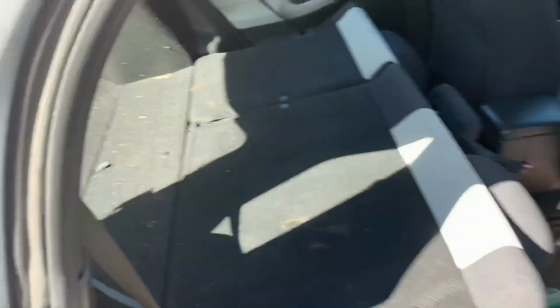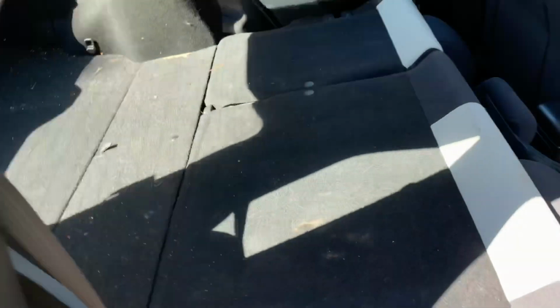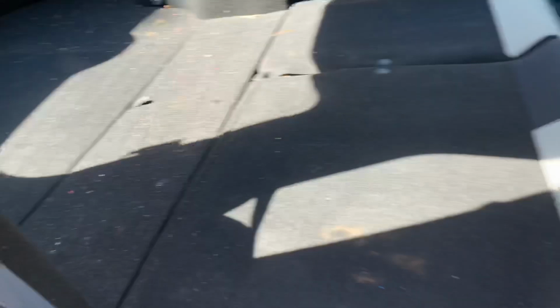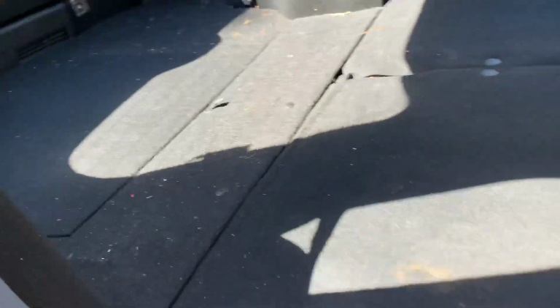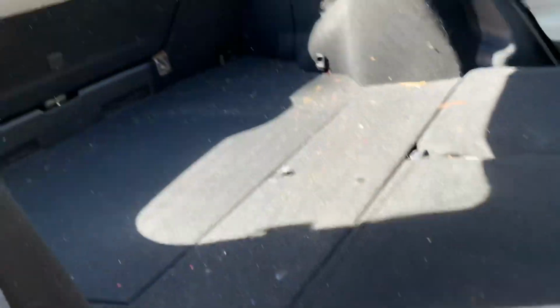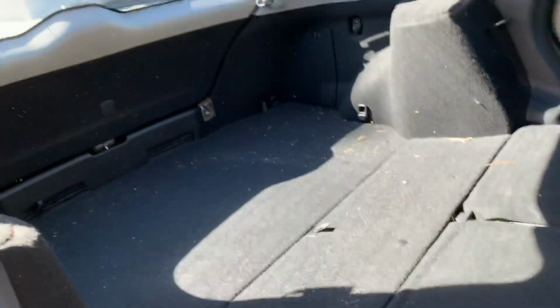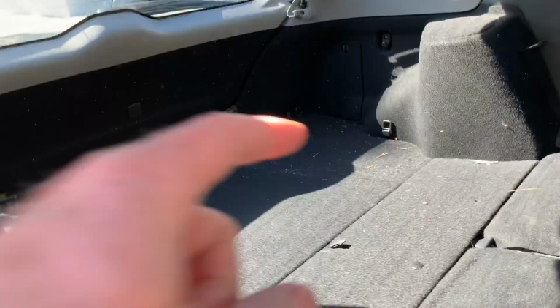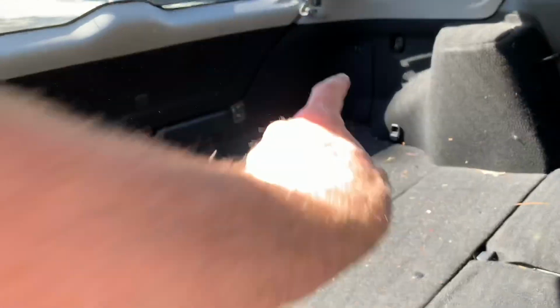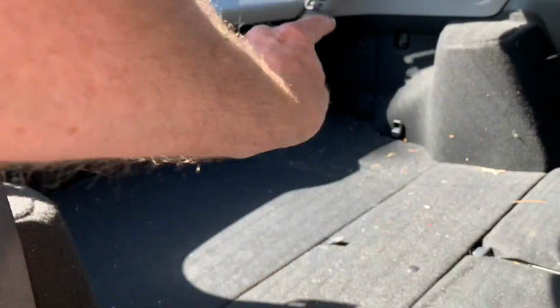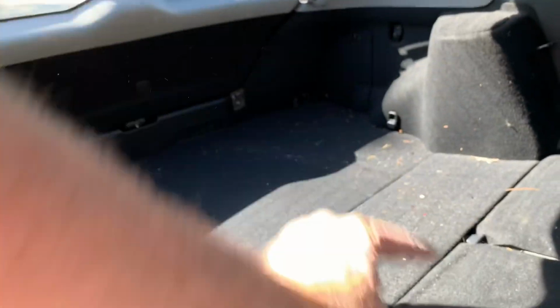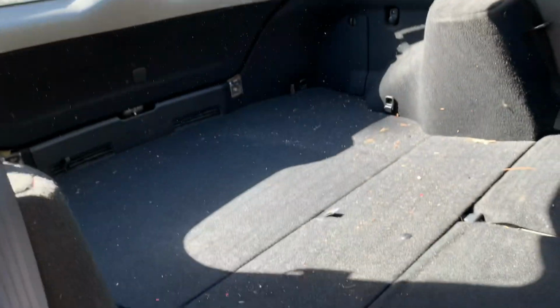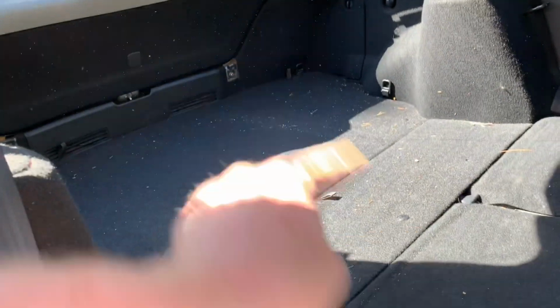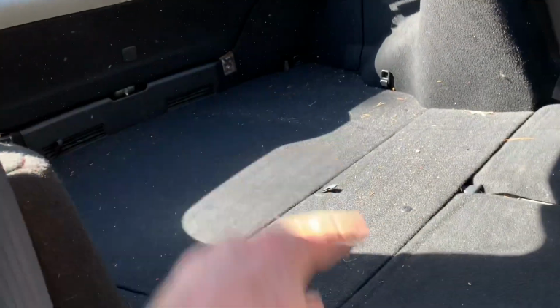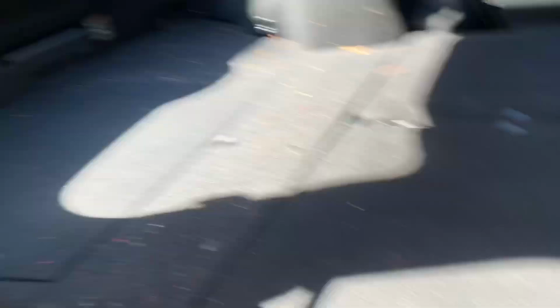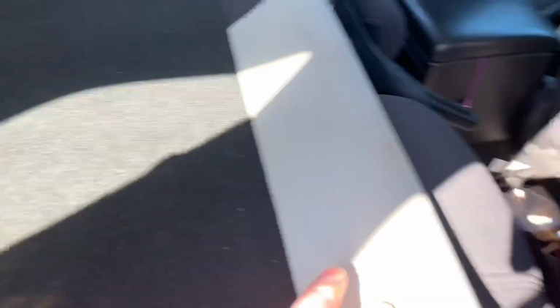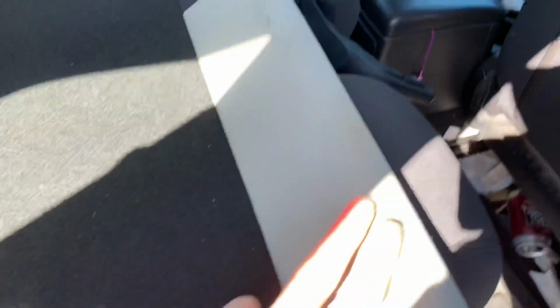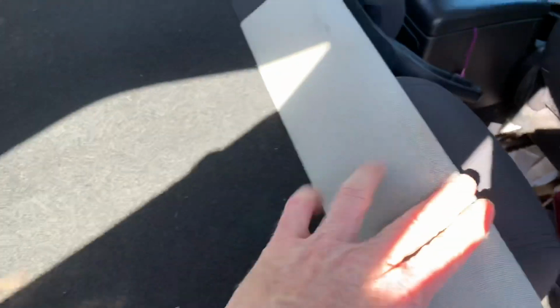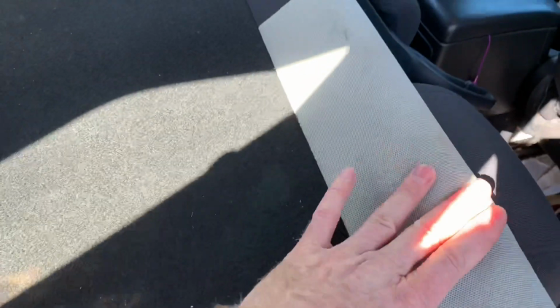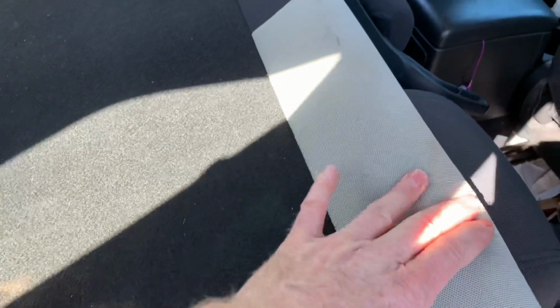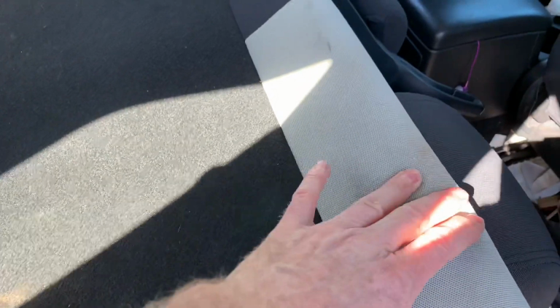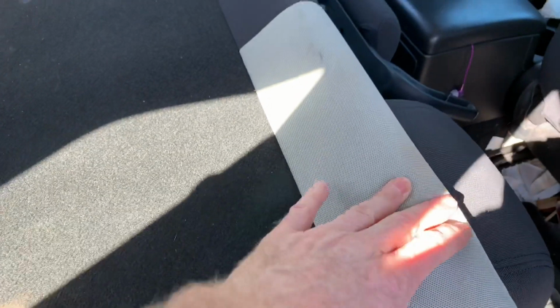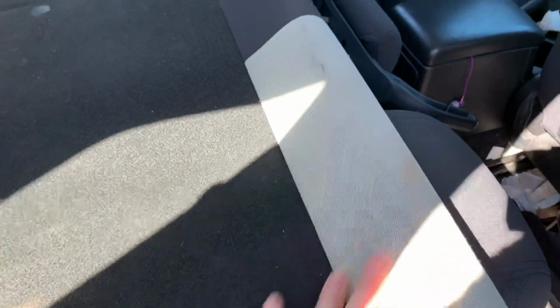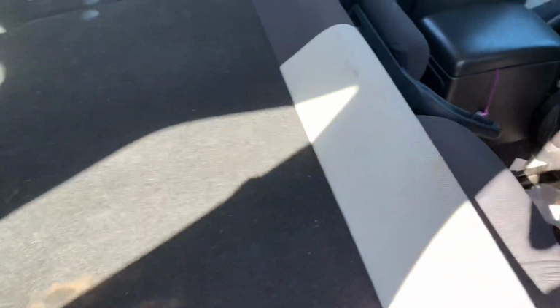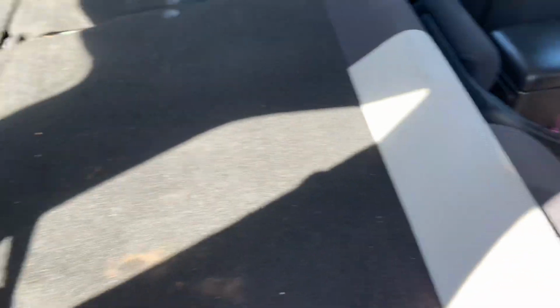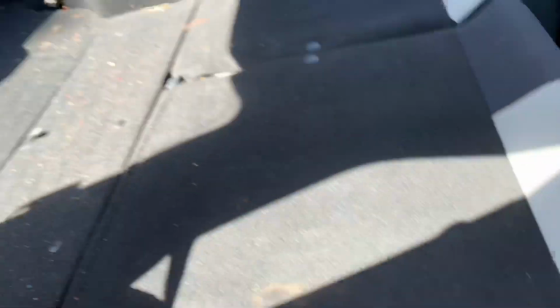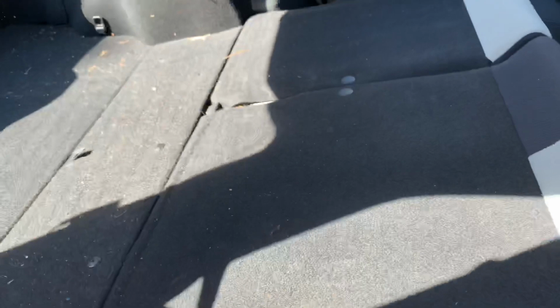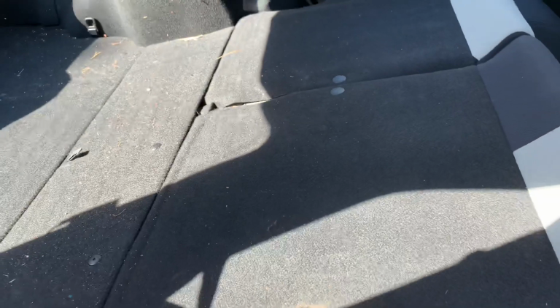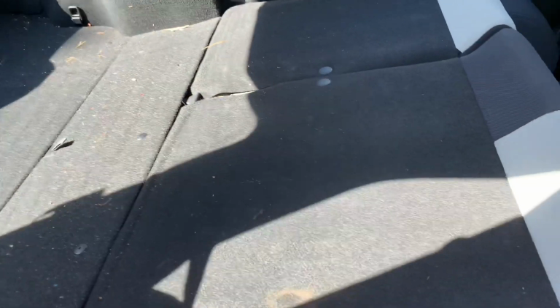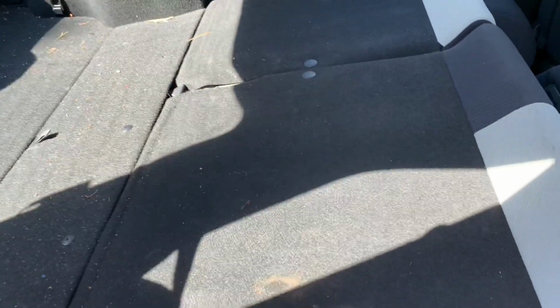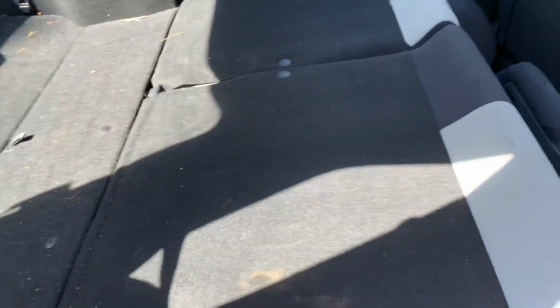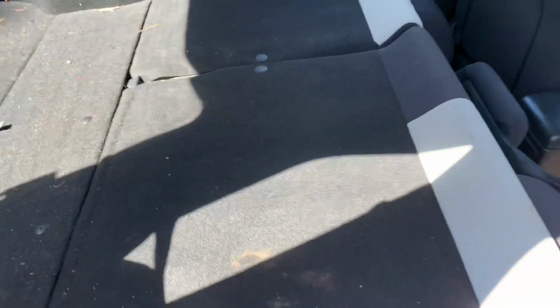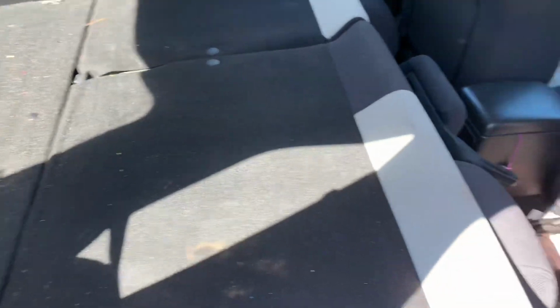If you're six feet tall you could sleep in here diagonally if you wanted to, and this could be a little pillow for you. So there you go, that's how you fold the seats down.